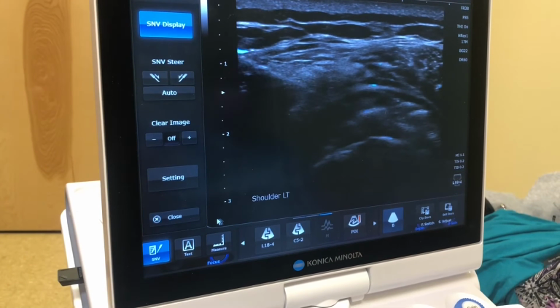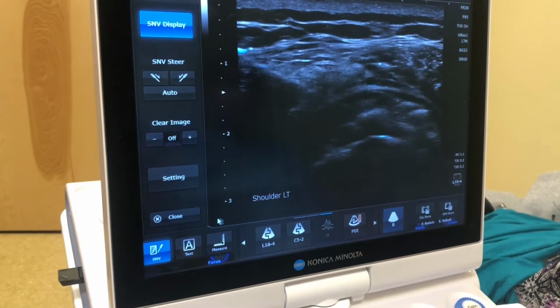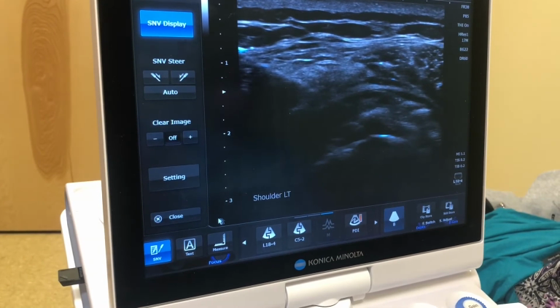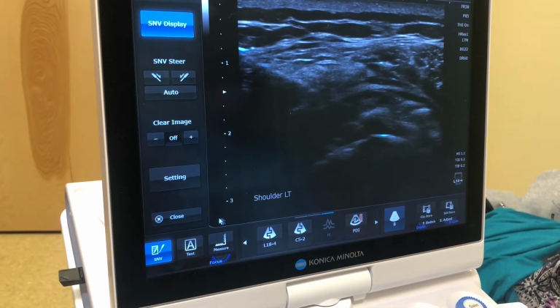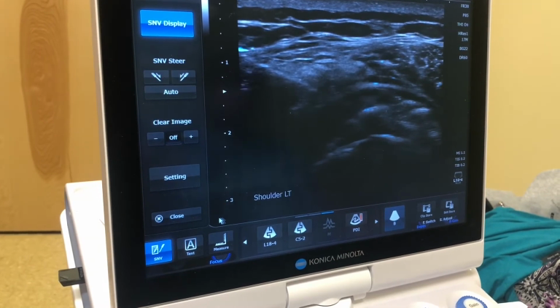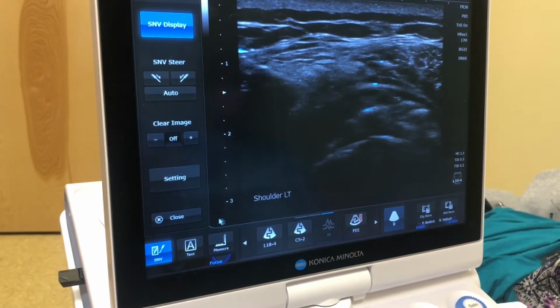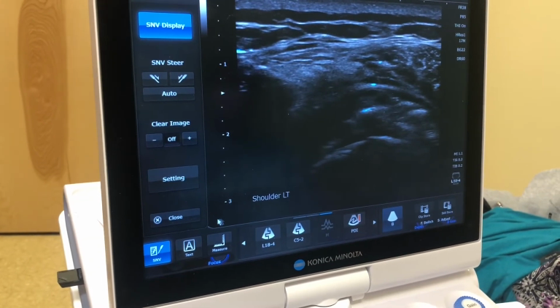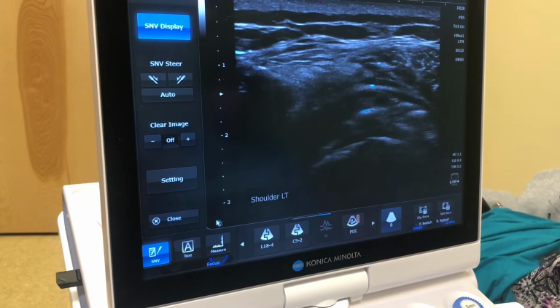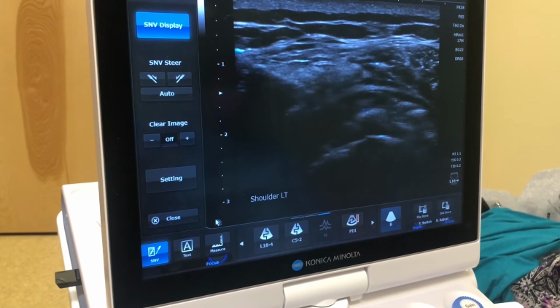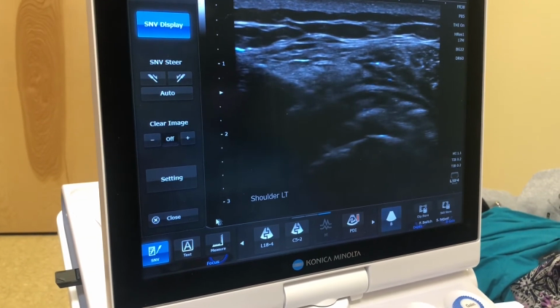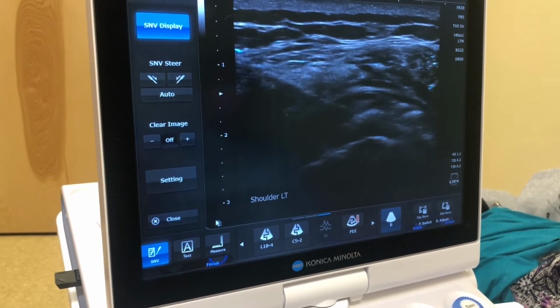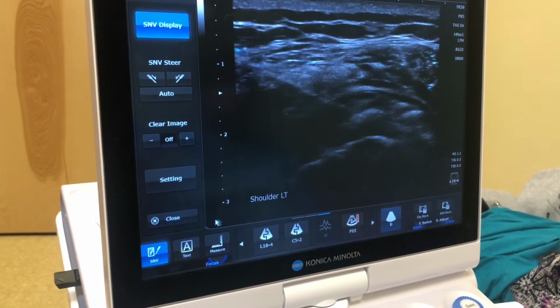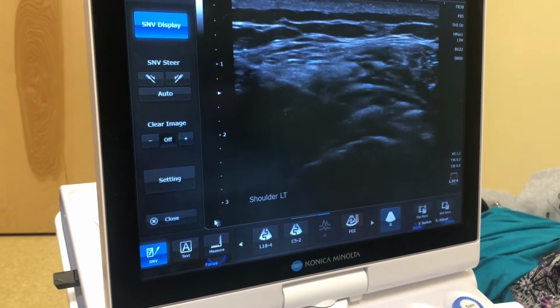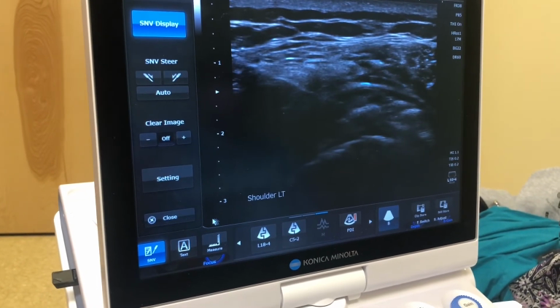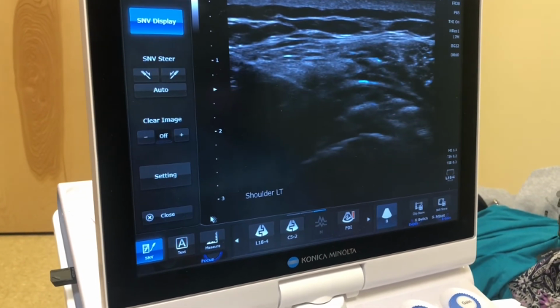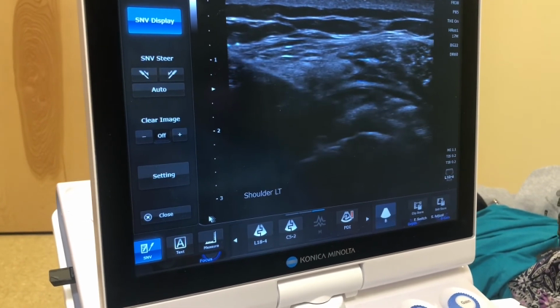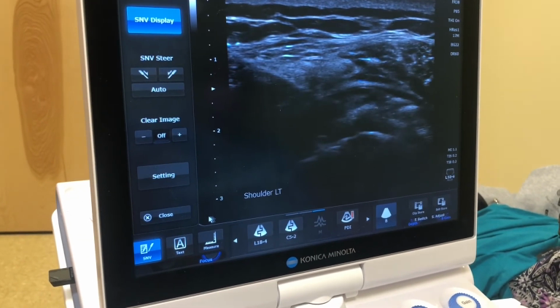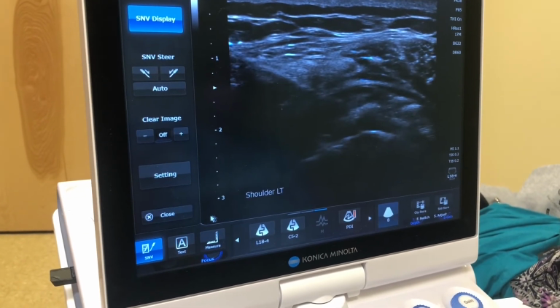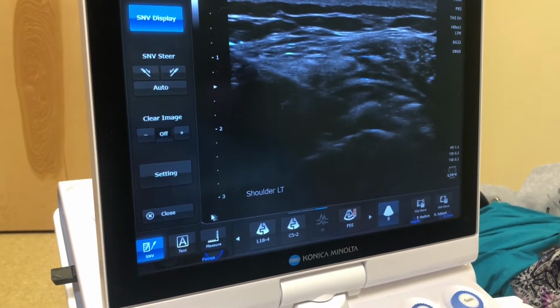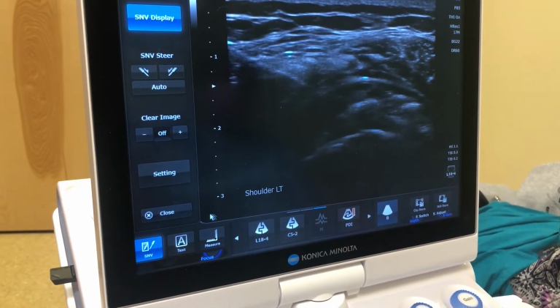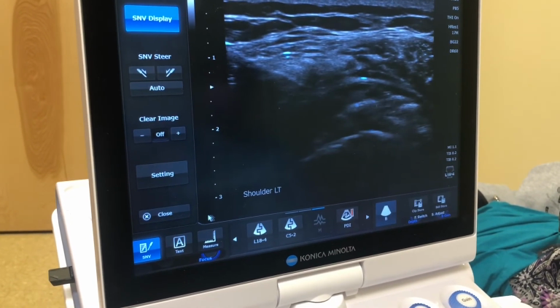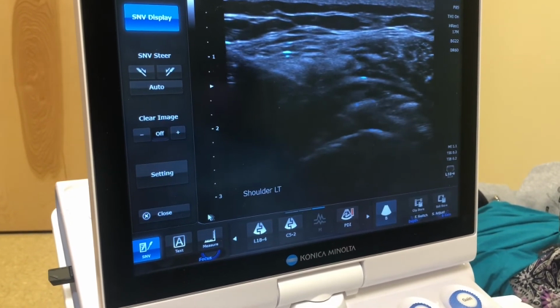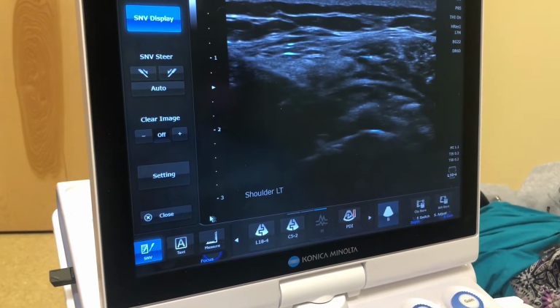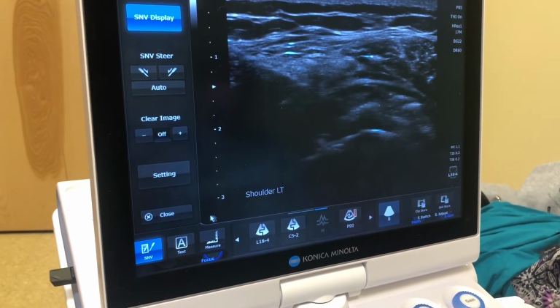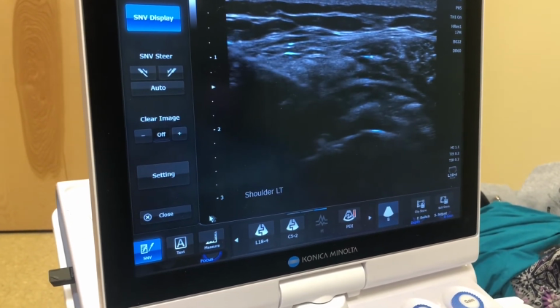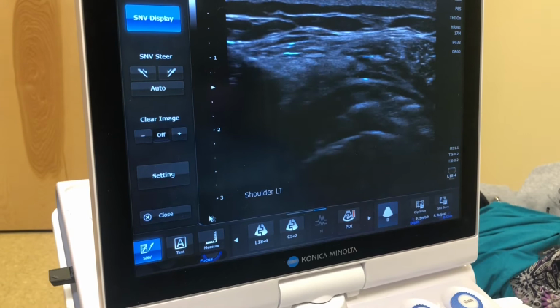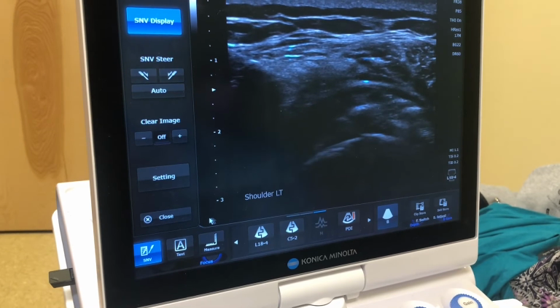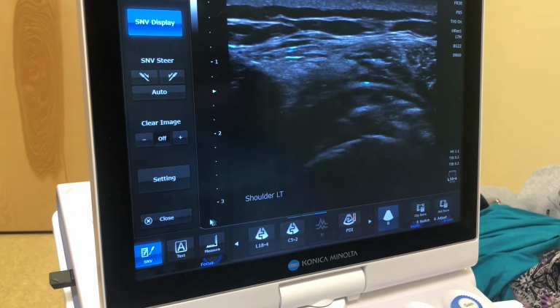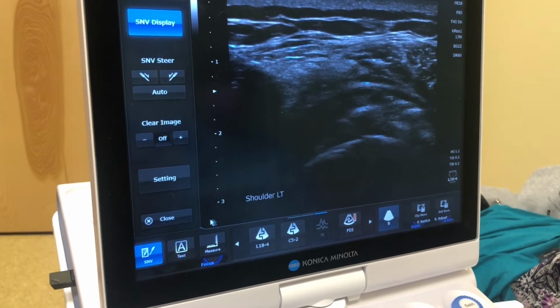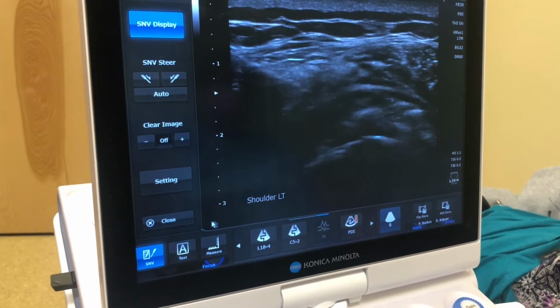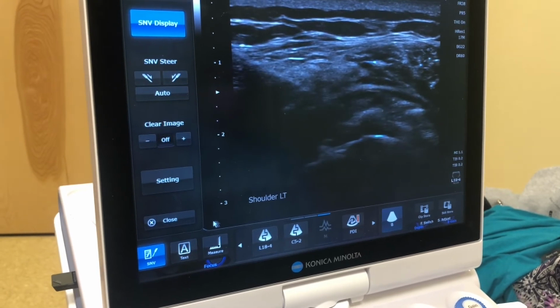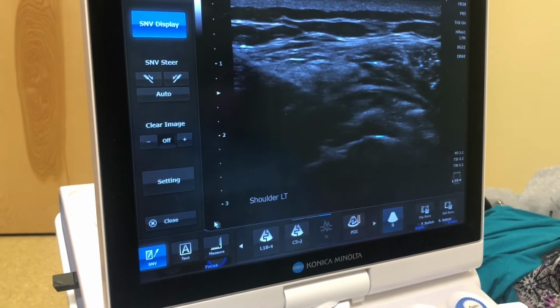Once the lidocaine has kicked in and the patient is numb, which usually takes about 5 to 10 minutes, we can start the rest of the procedure.